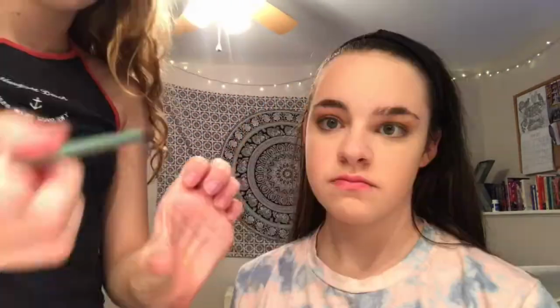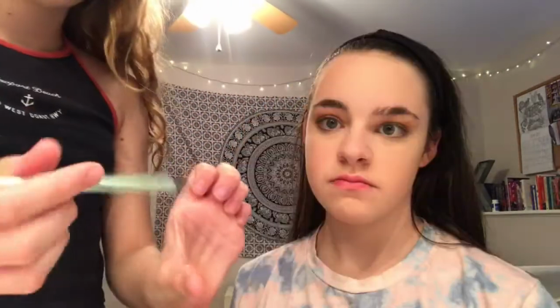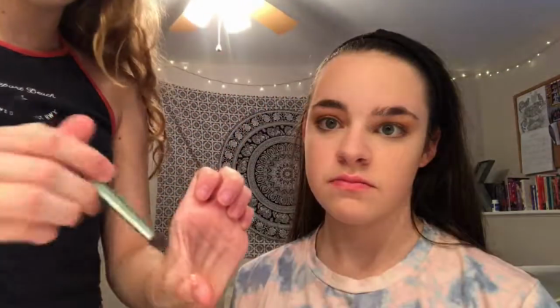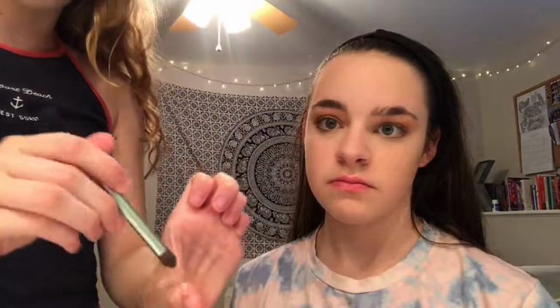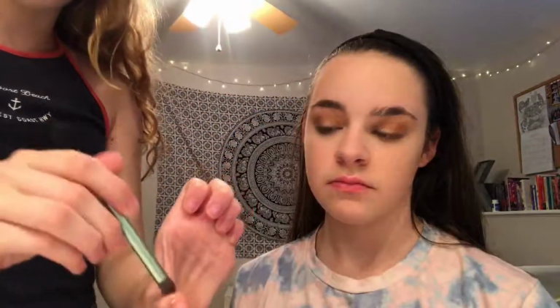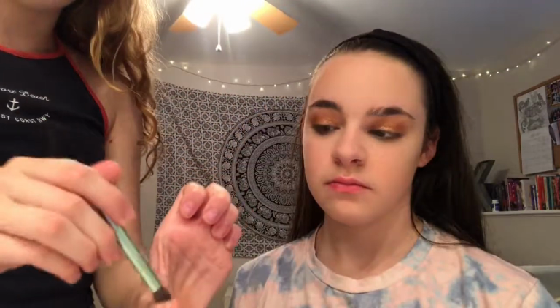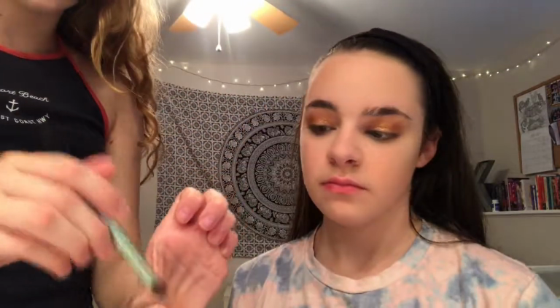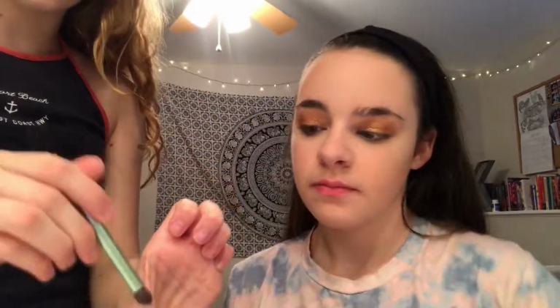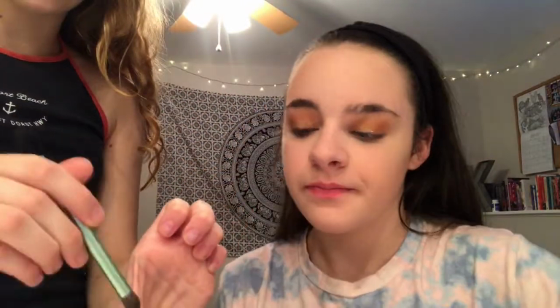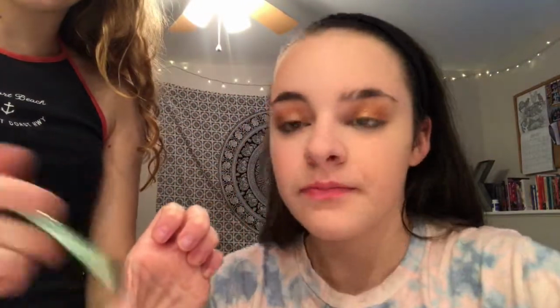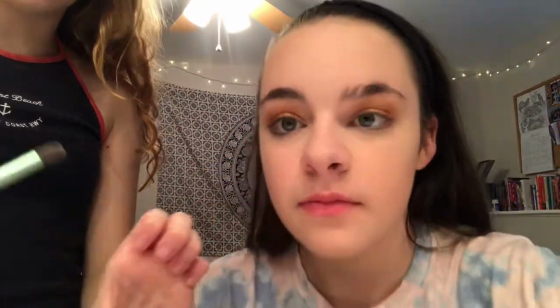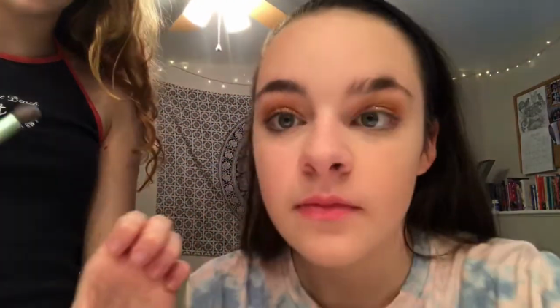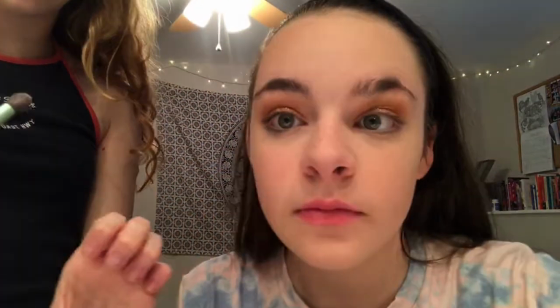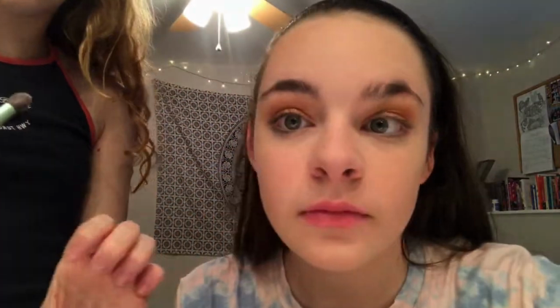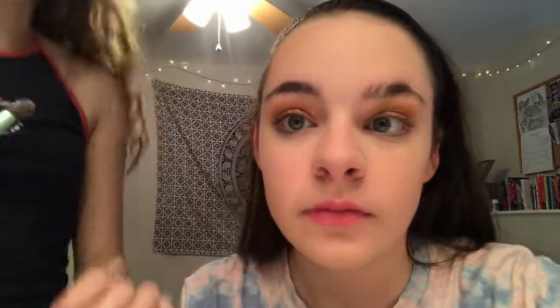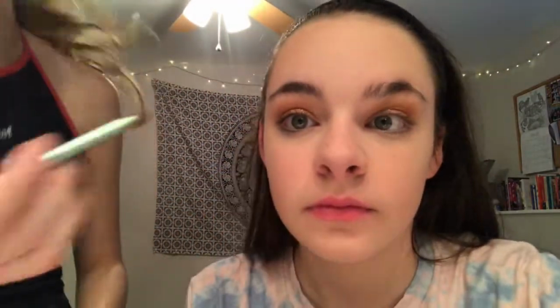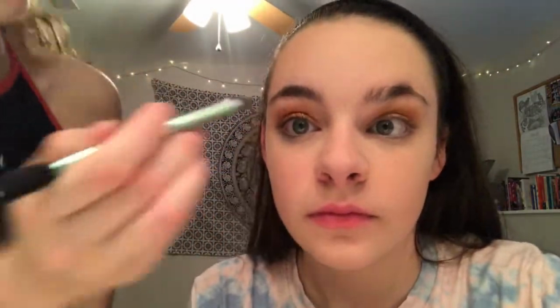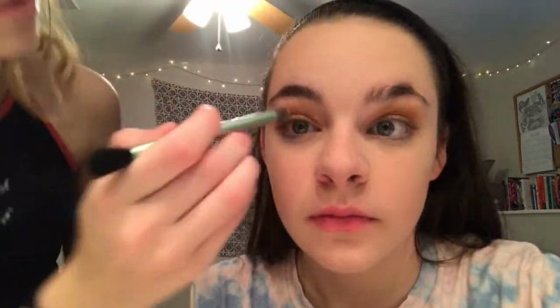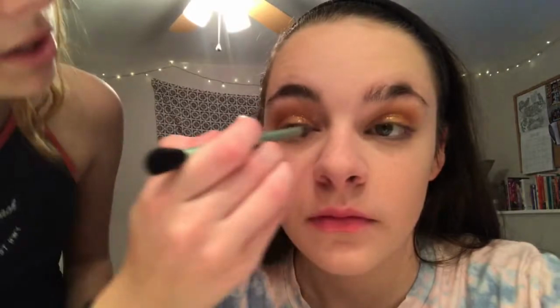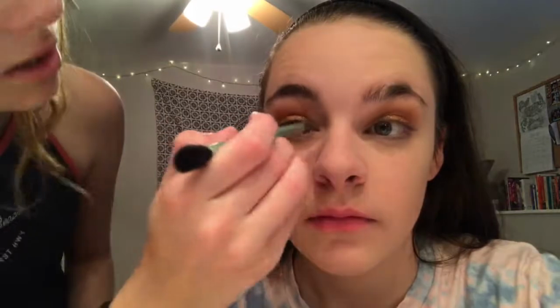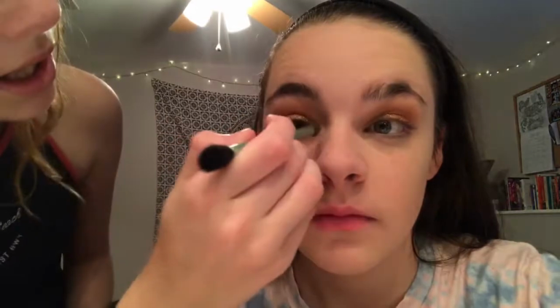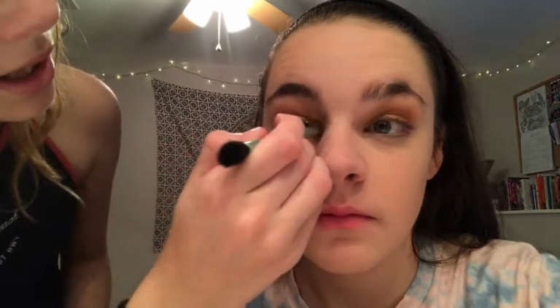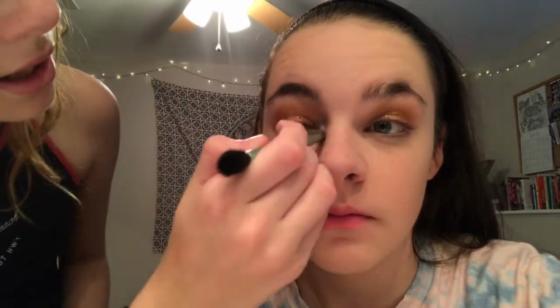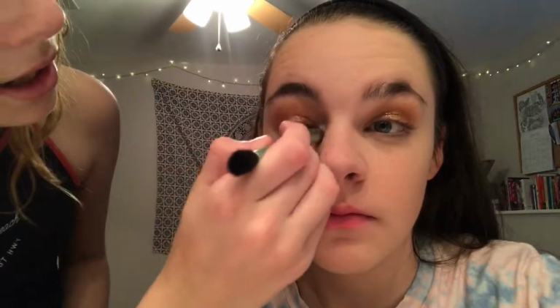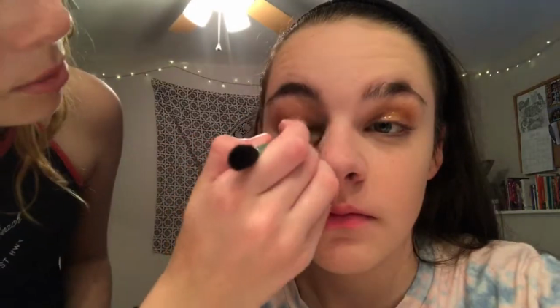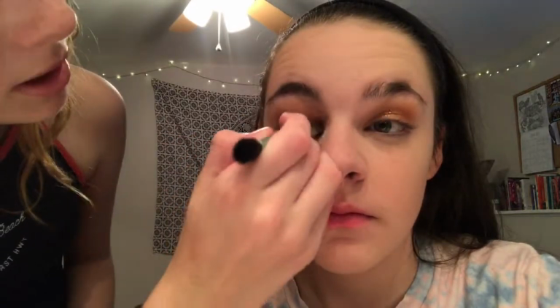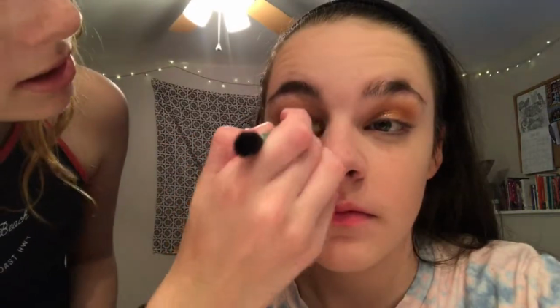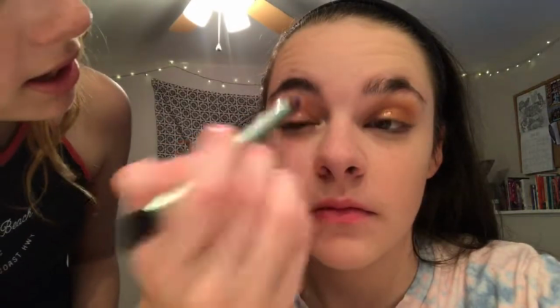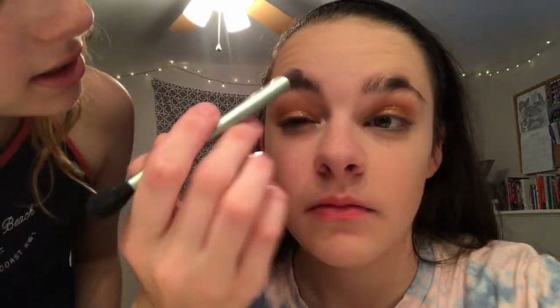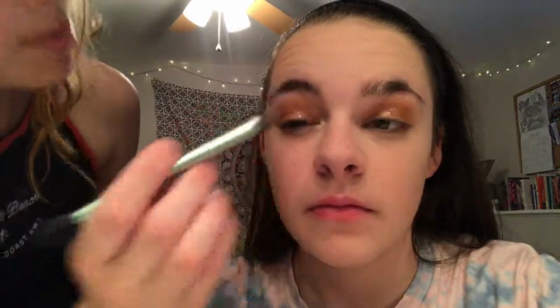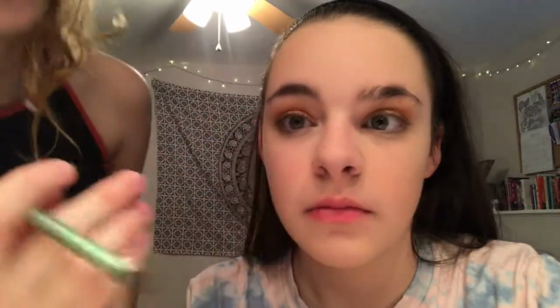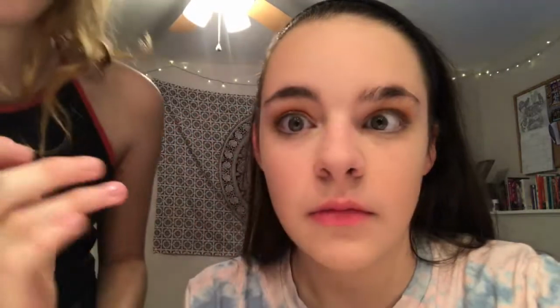I'm going to be taking a little bit of the Santorini and putting the tiniest bit on her — that's glowing, look at that little glow, it looks so cute.